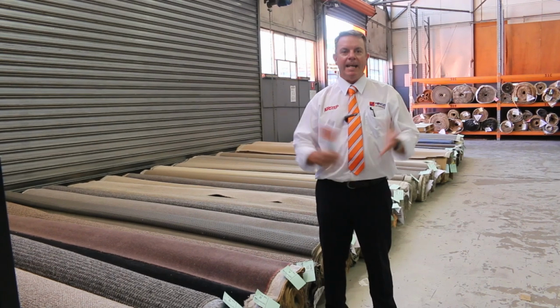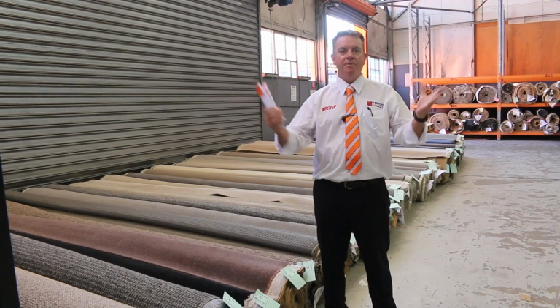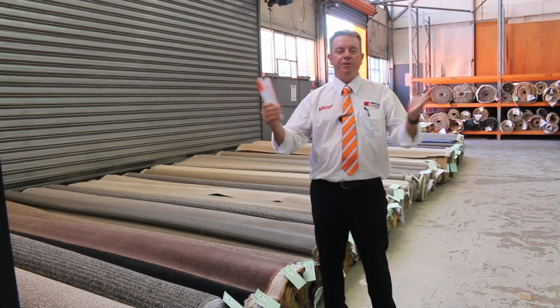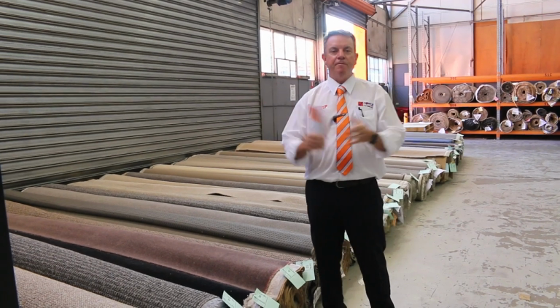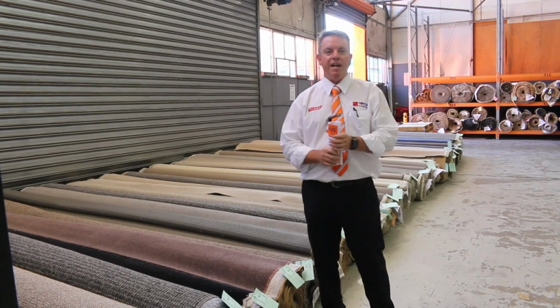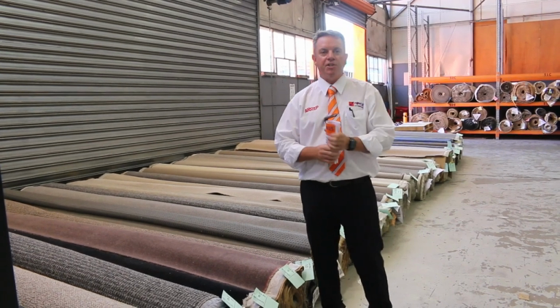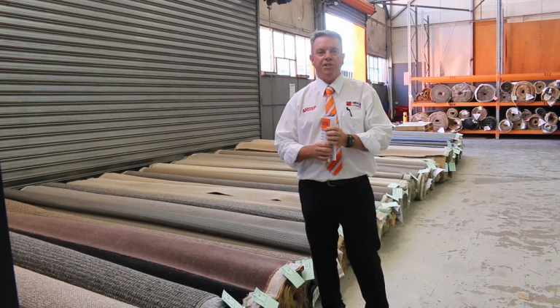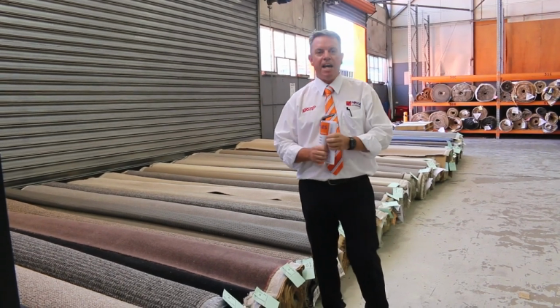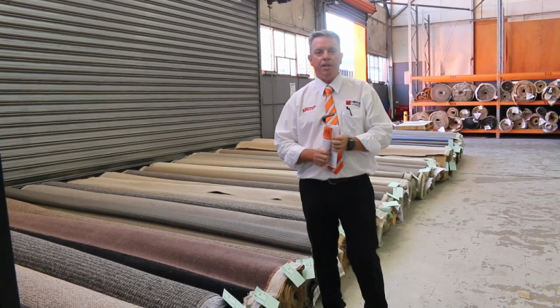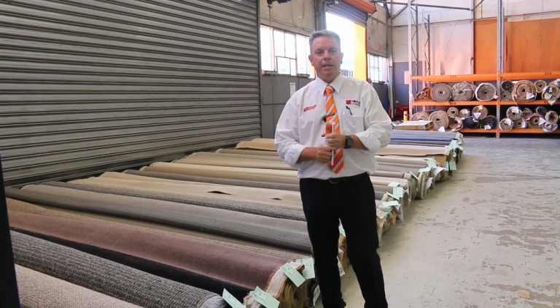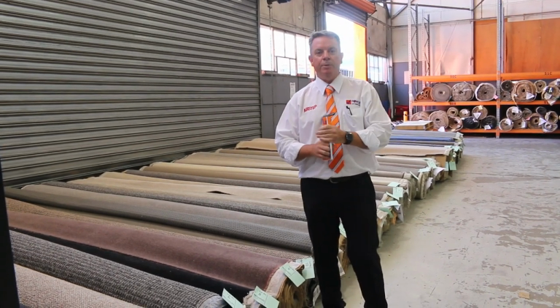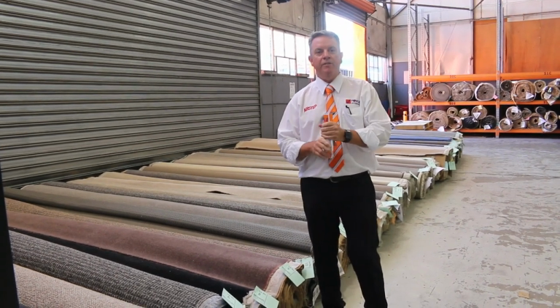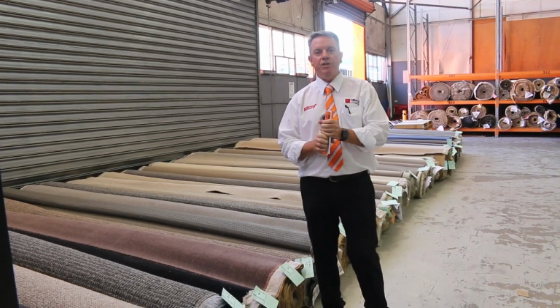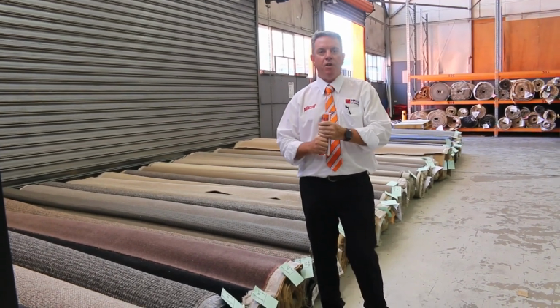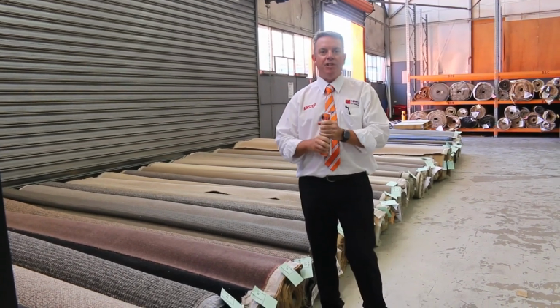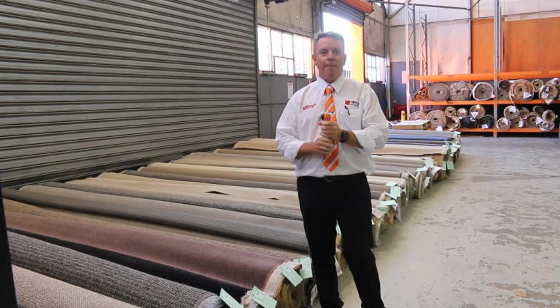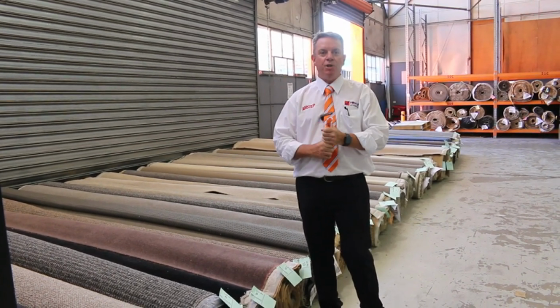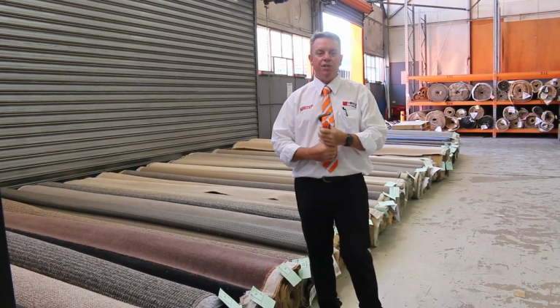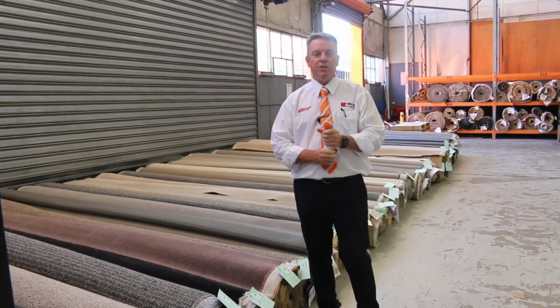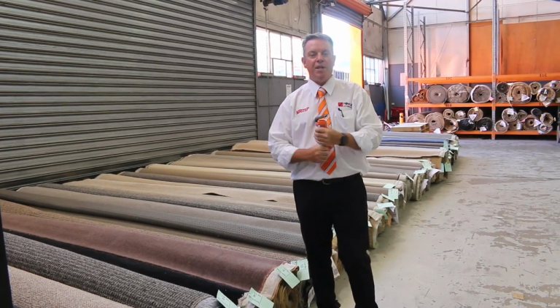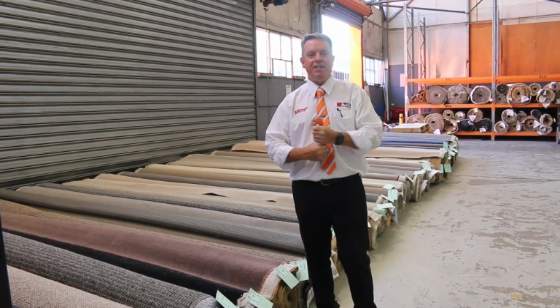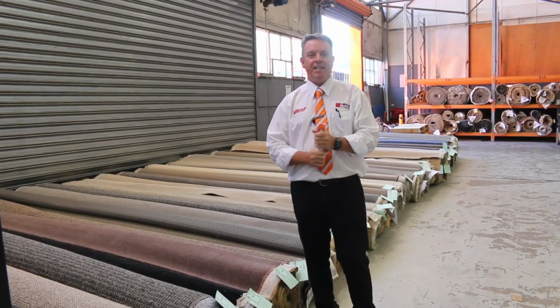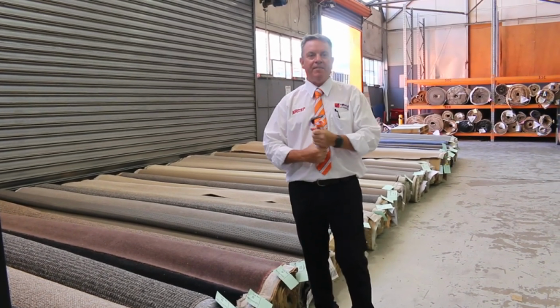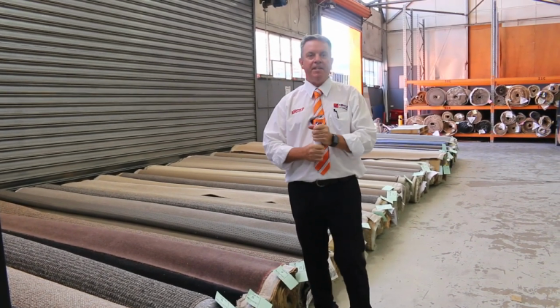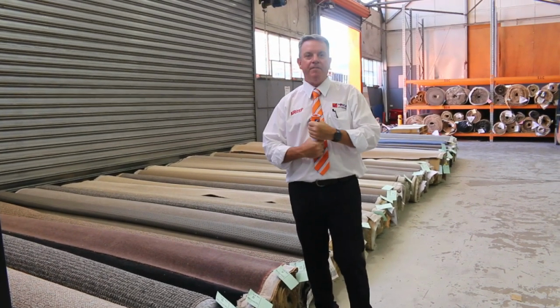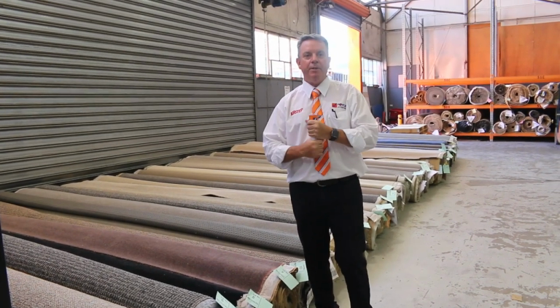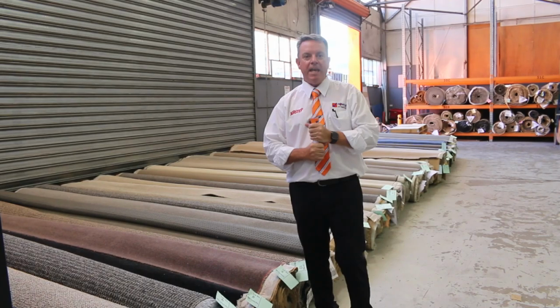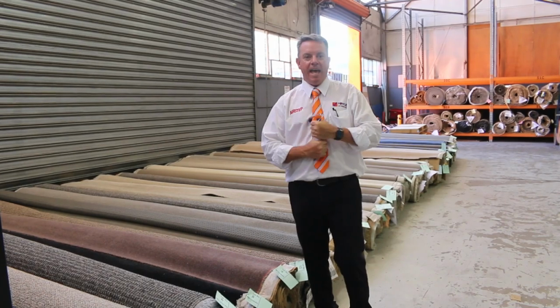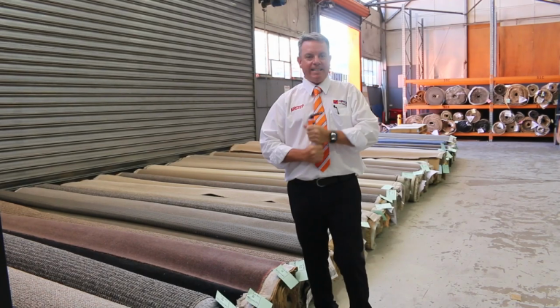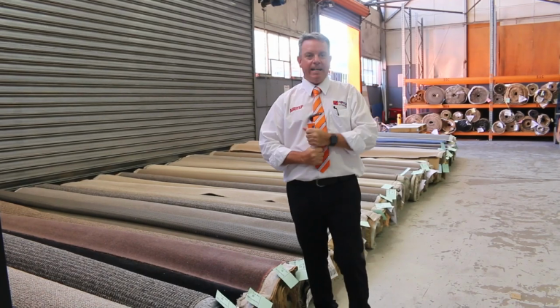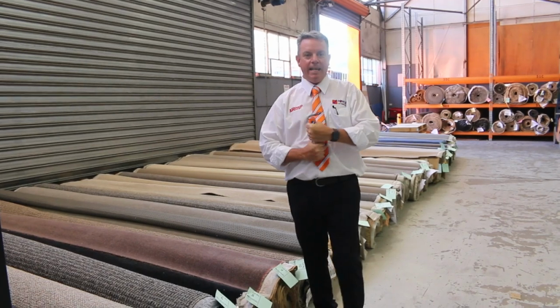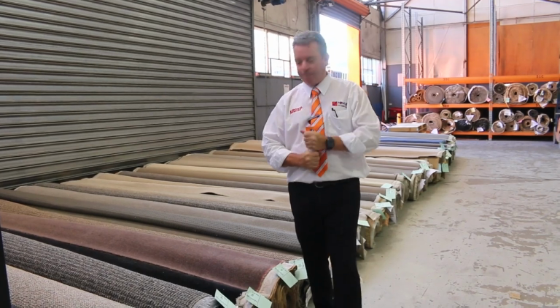G'day, I'm John from Fowler's Auction Sales. I'm here to preview tomorrow's carpet auction. That's Wednesday, the 17th of February at 10am.